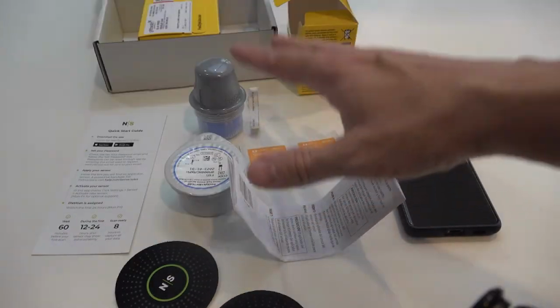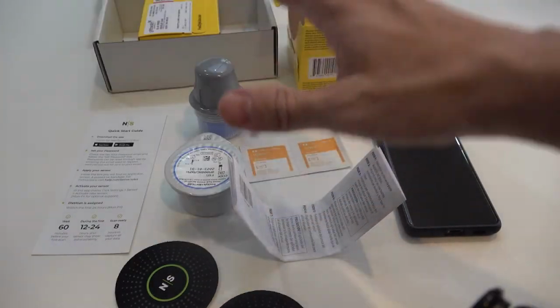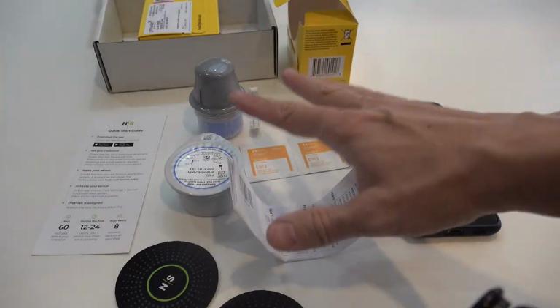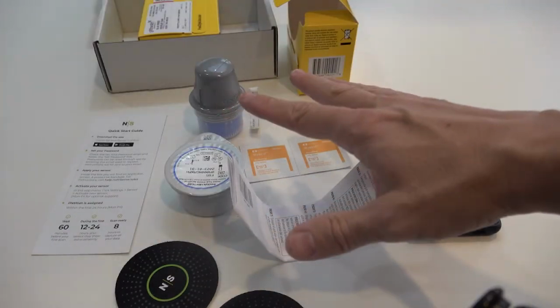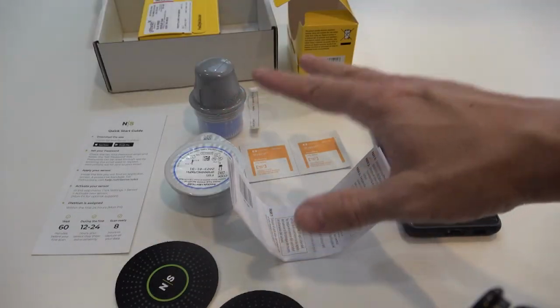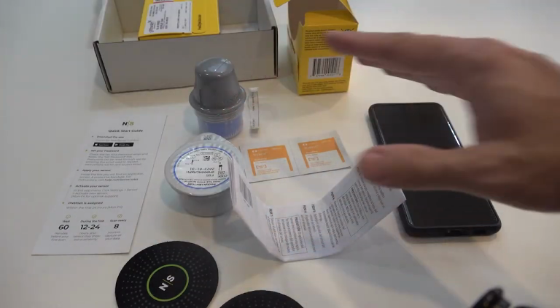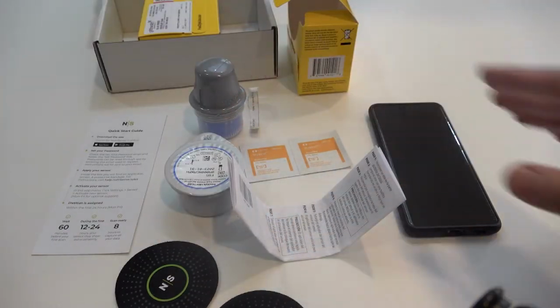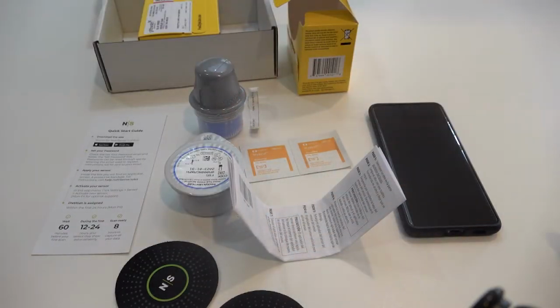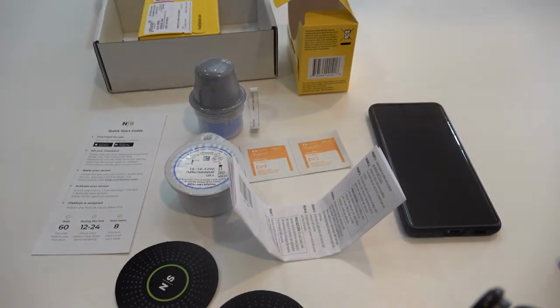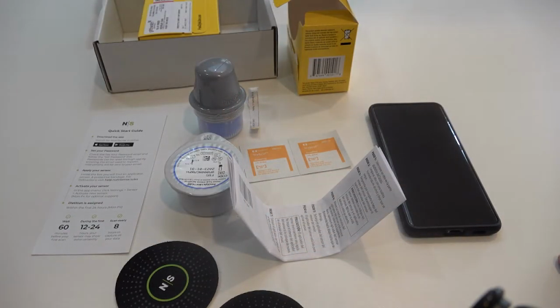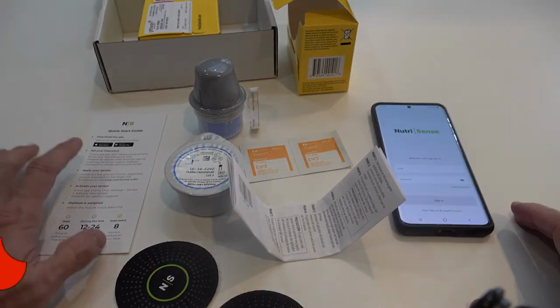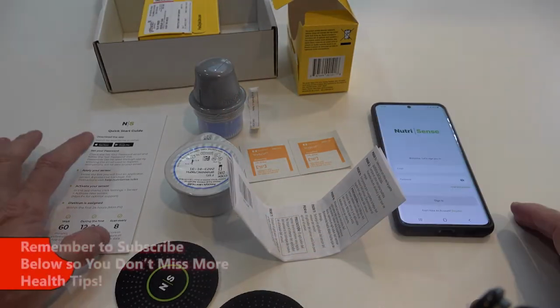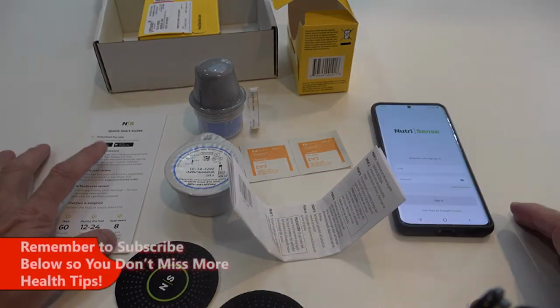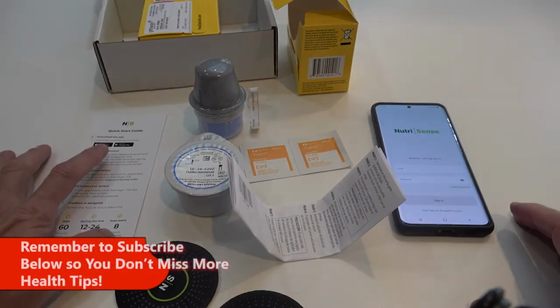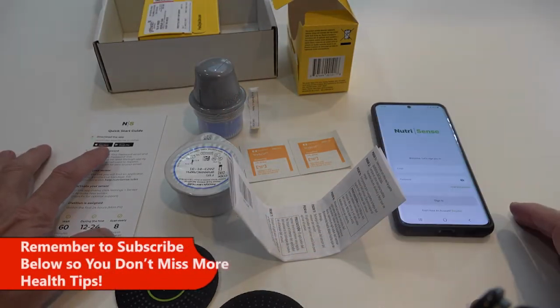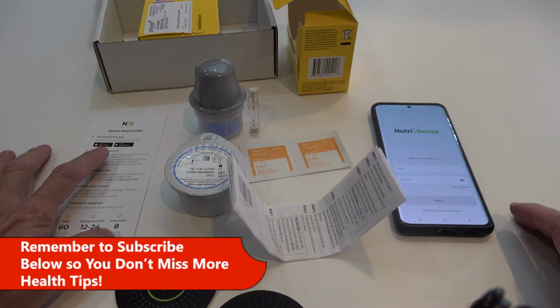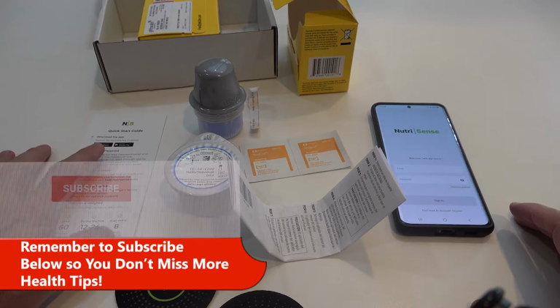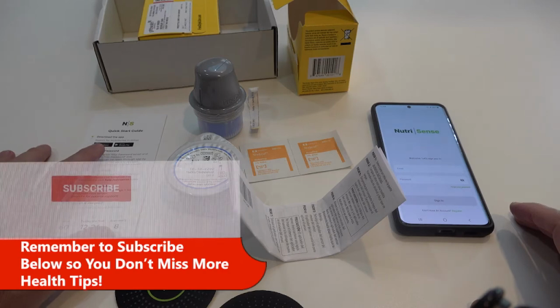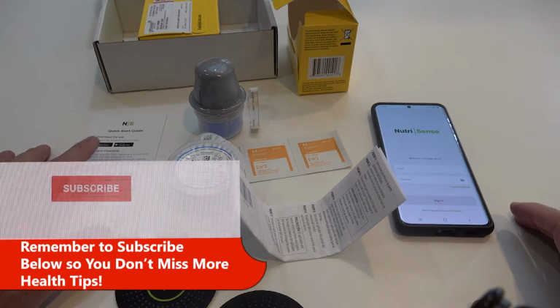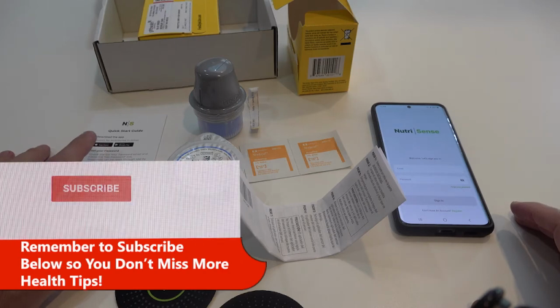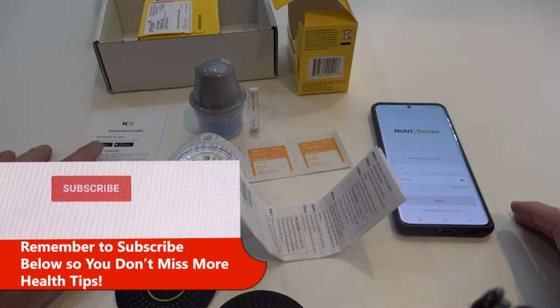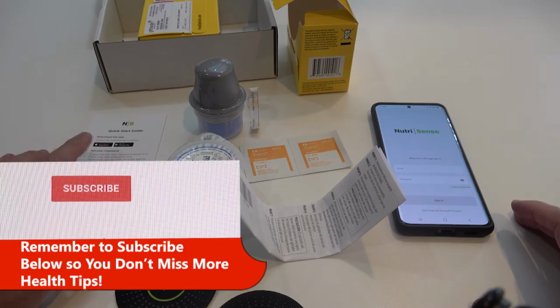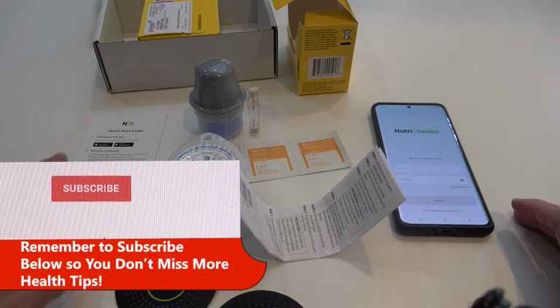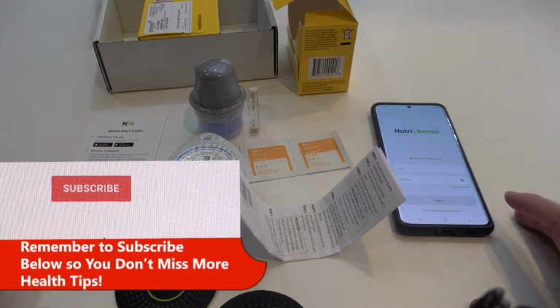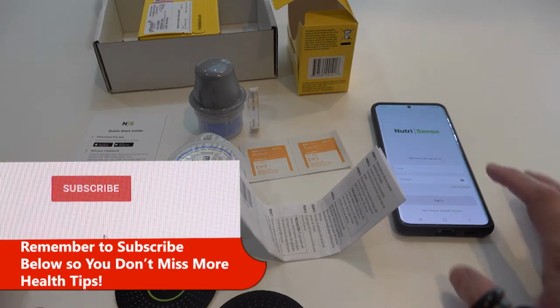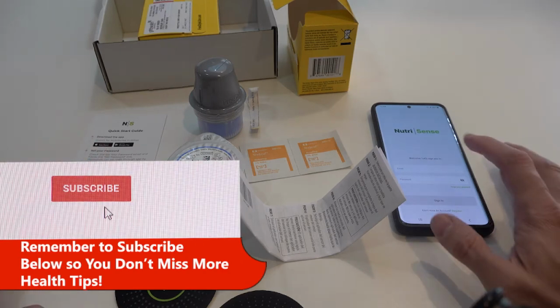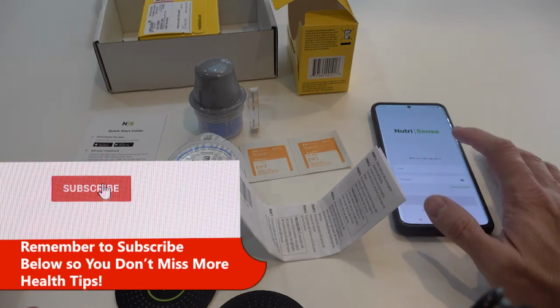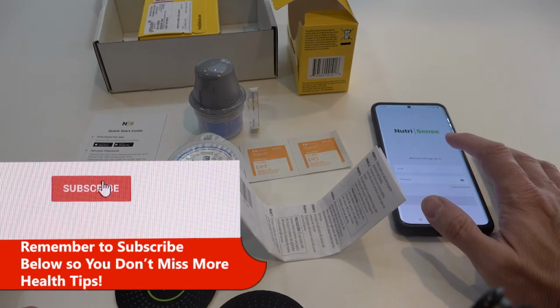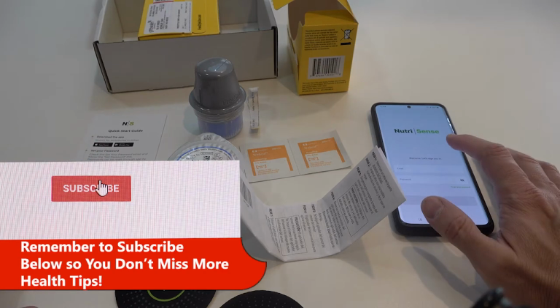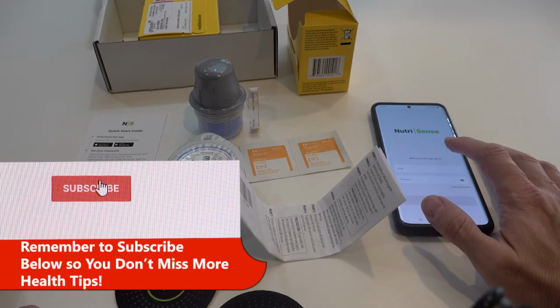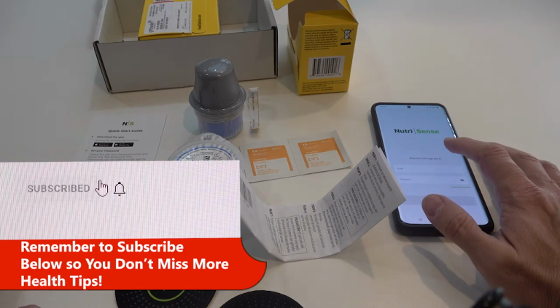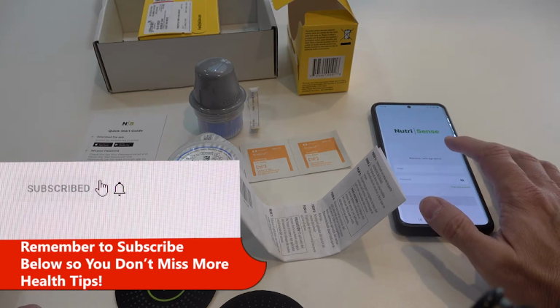Here's everything that came in that box. The first thing on the quick start guide is to download the app, and as you can see I've already done that.